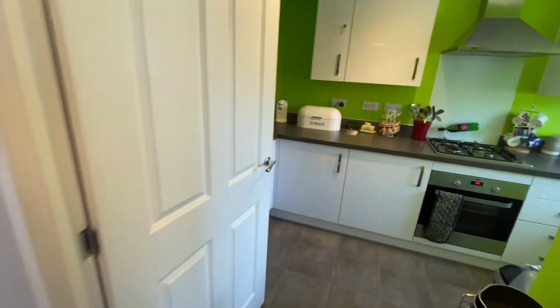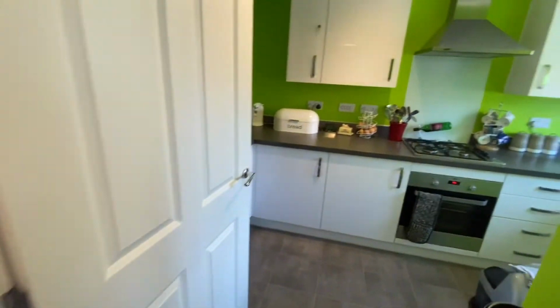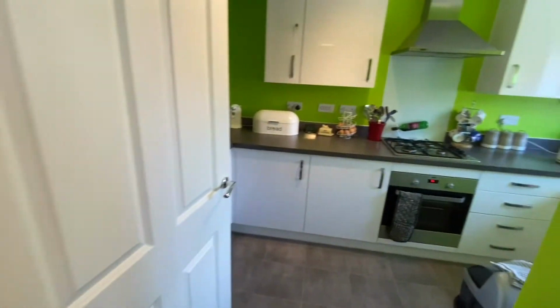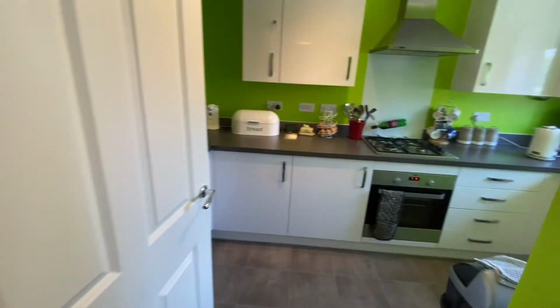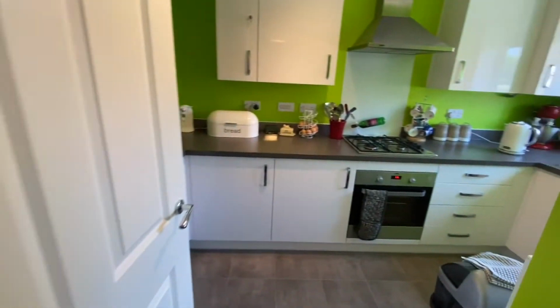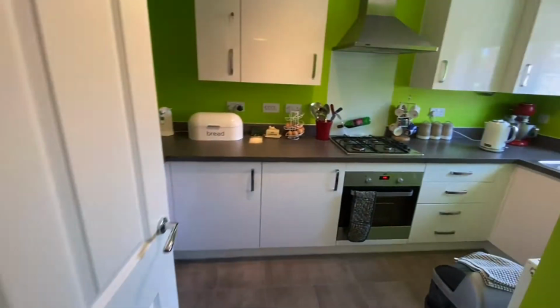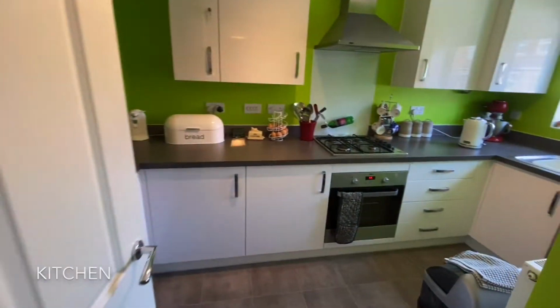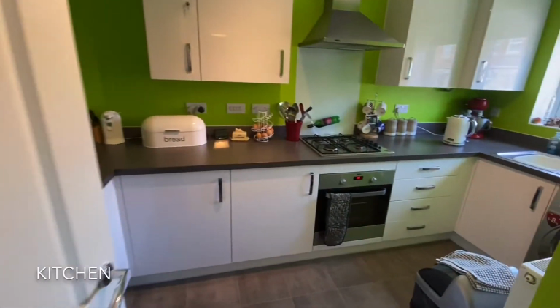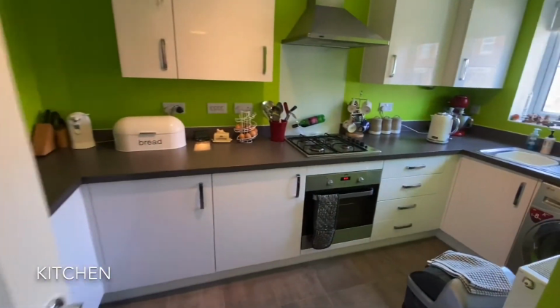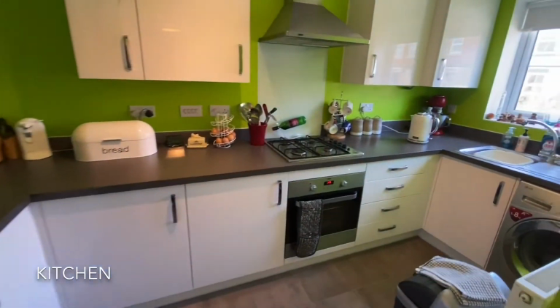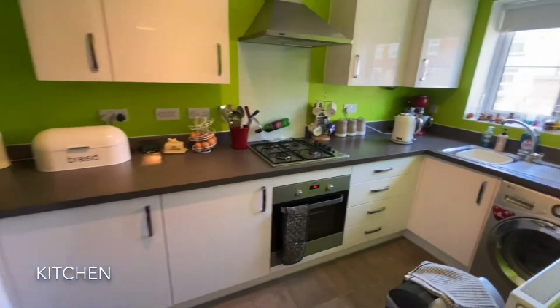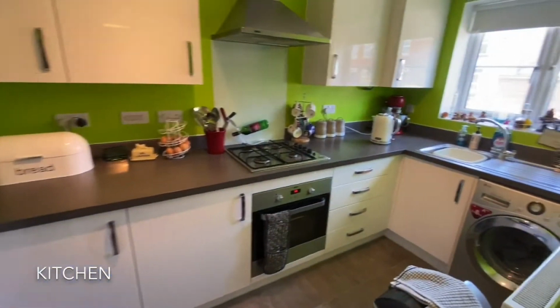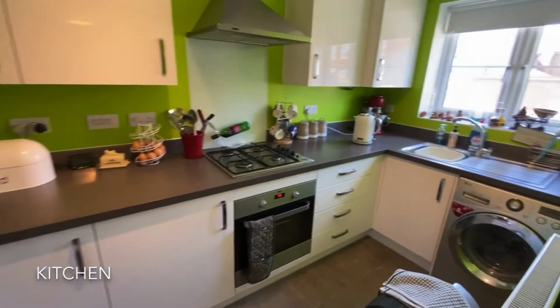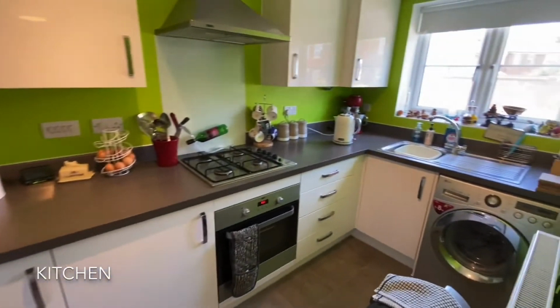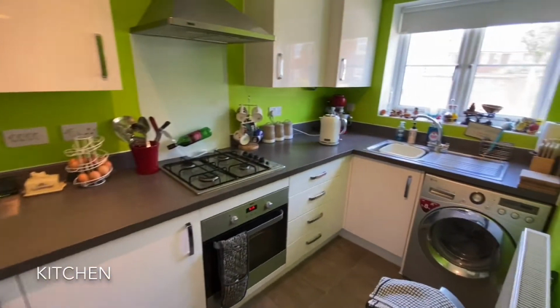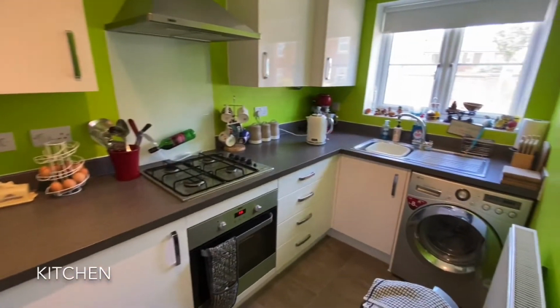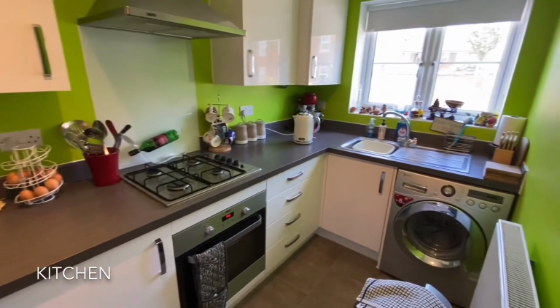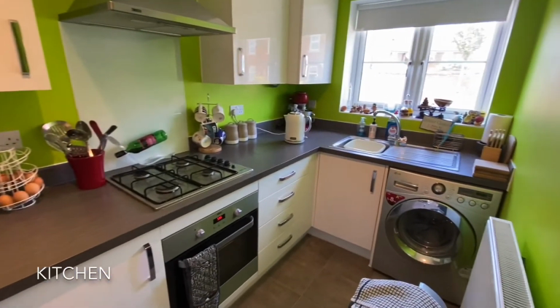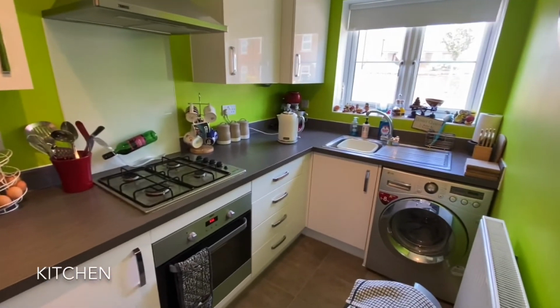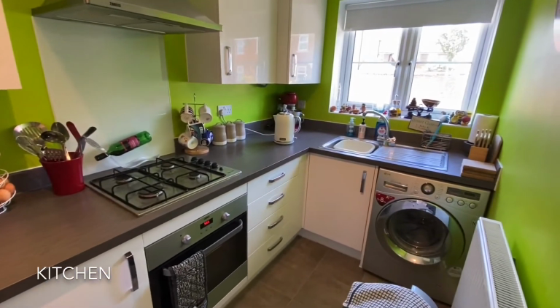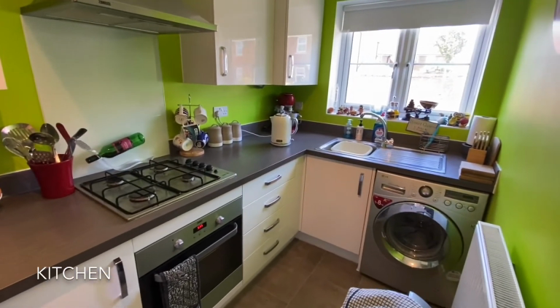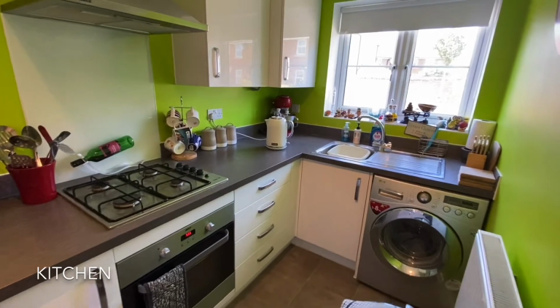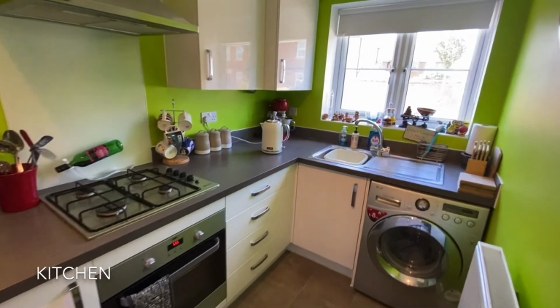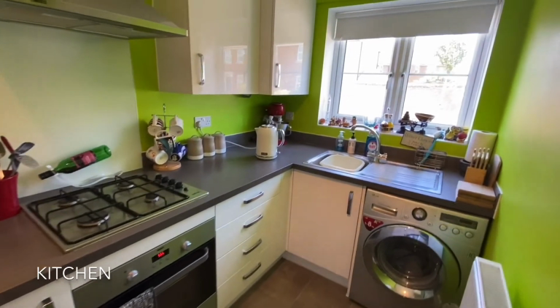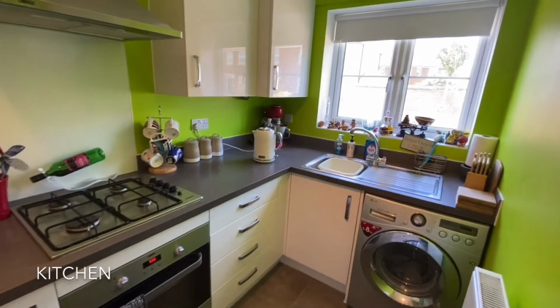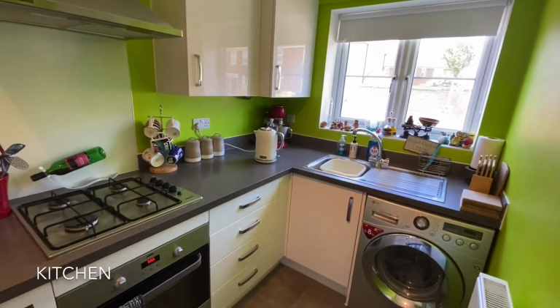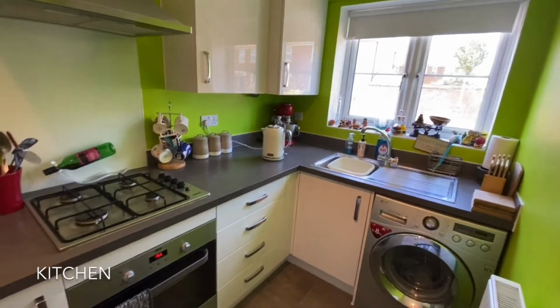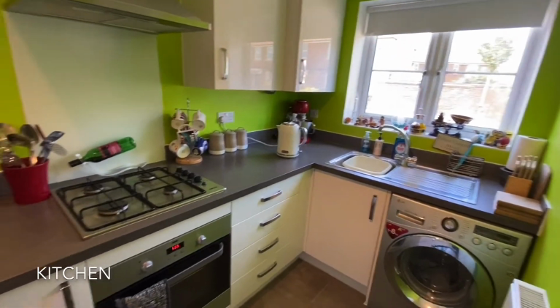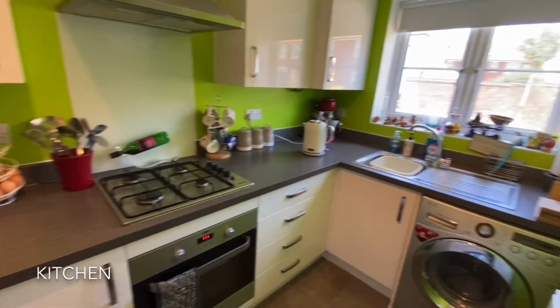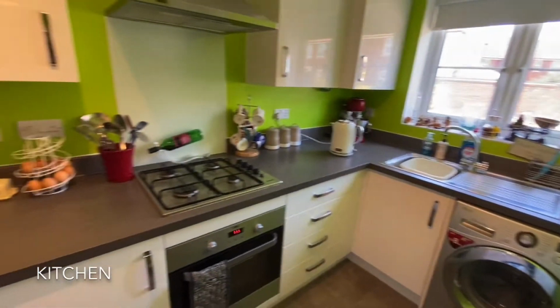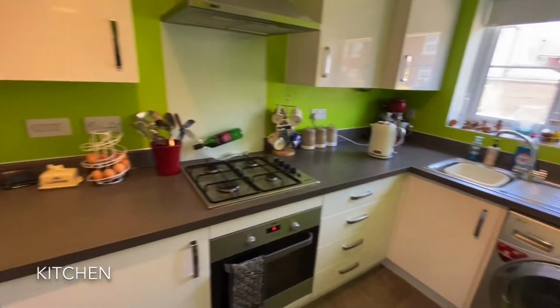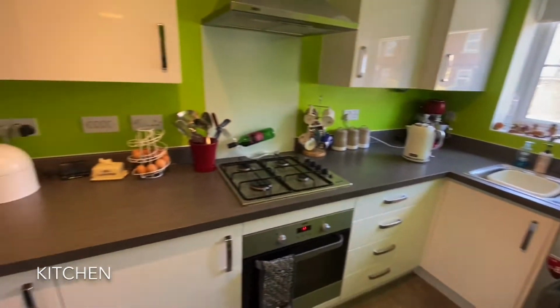The next room encountered is a well-presented modern kitchen, boasting an array of integrated appliances.